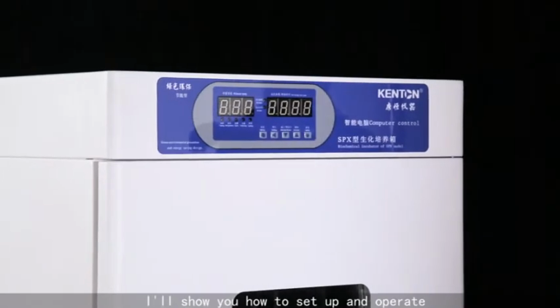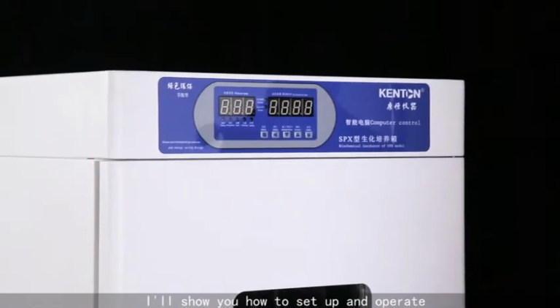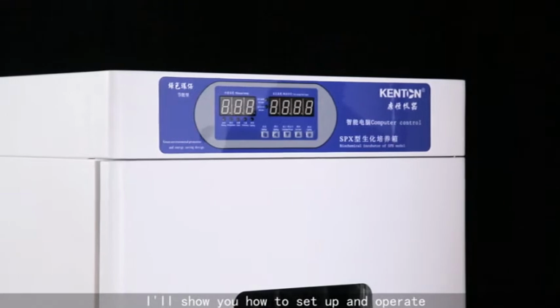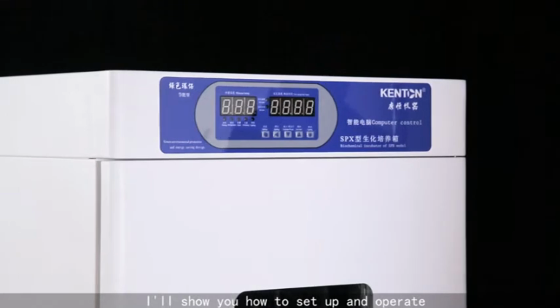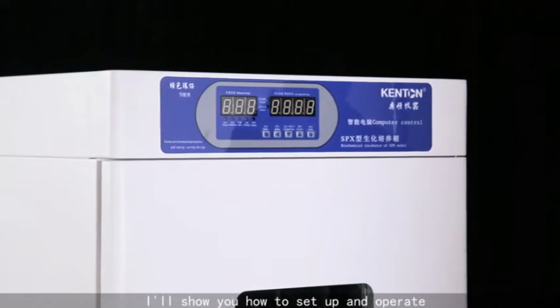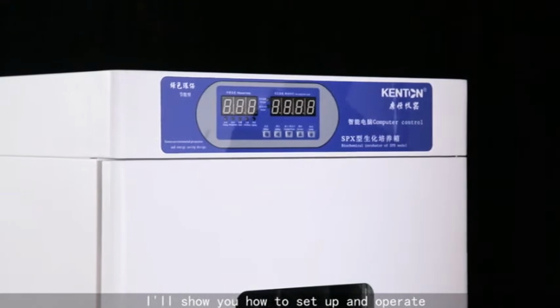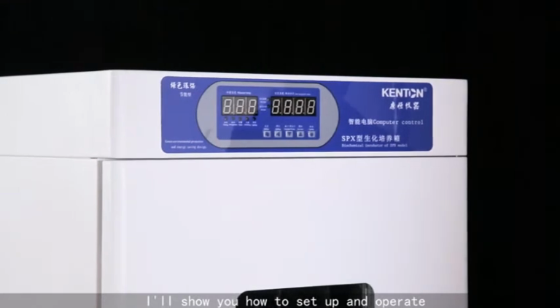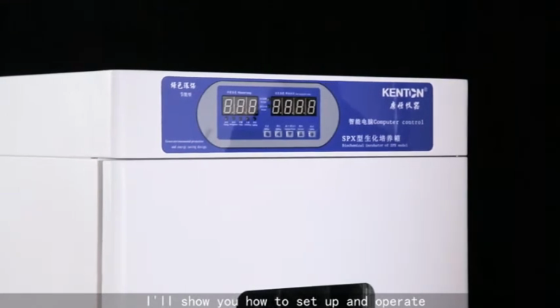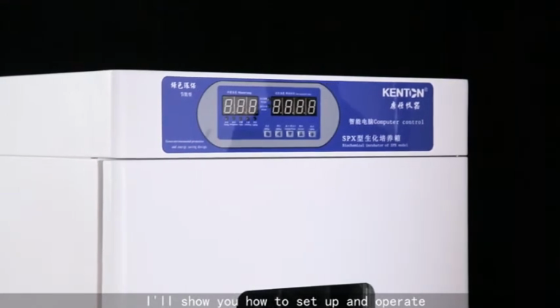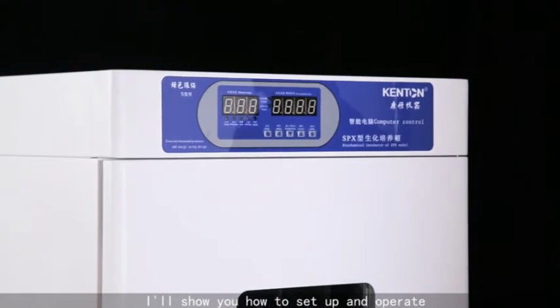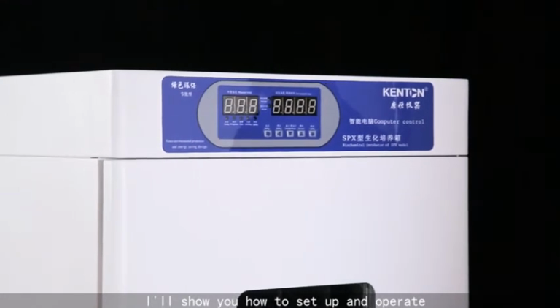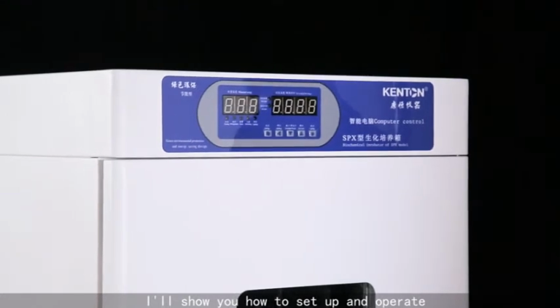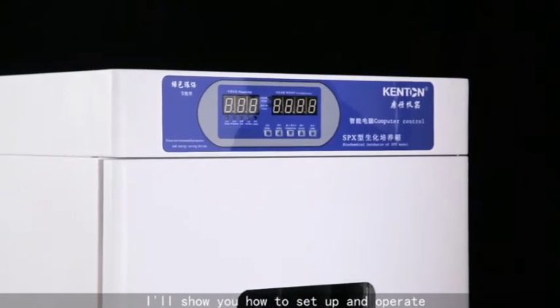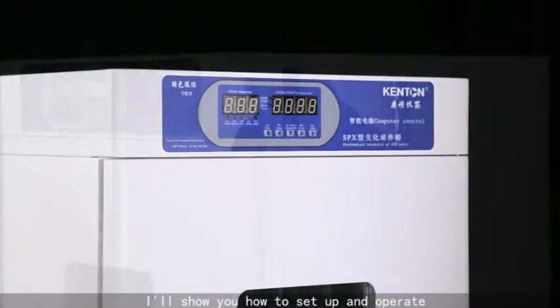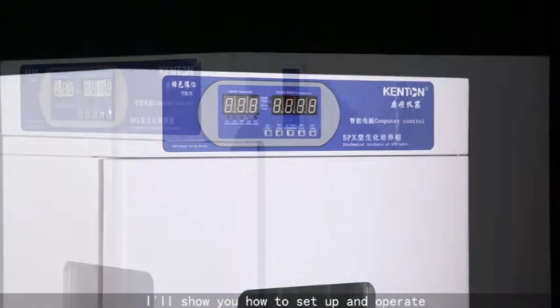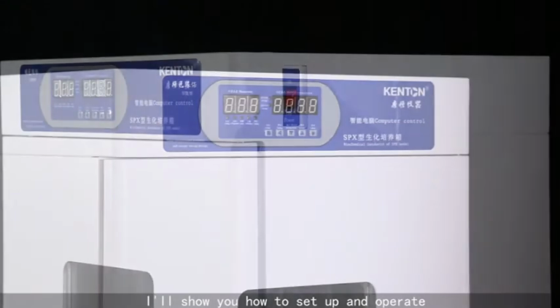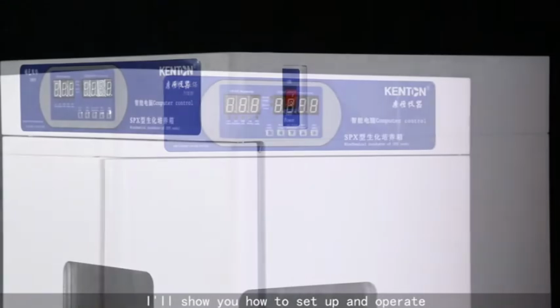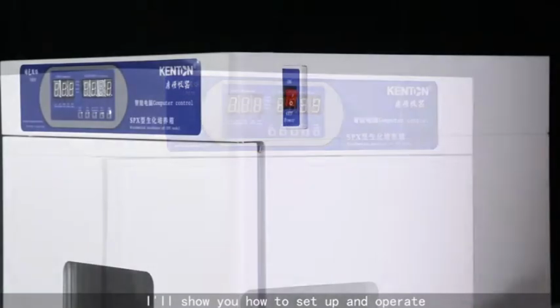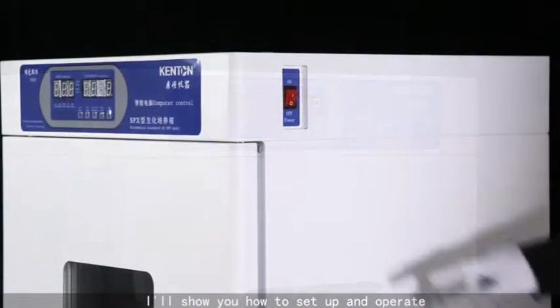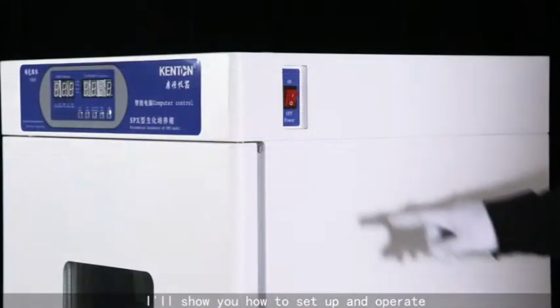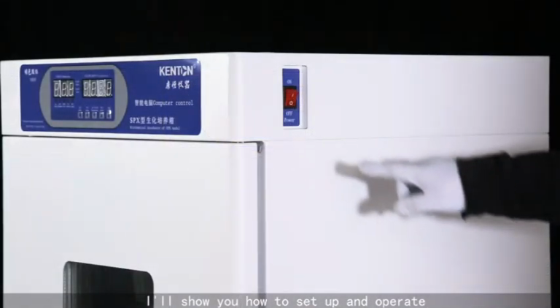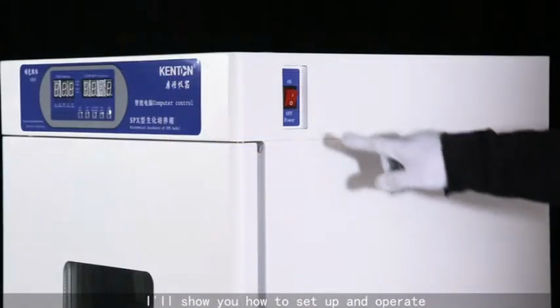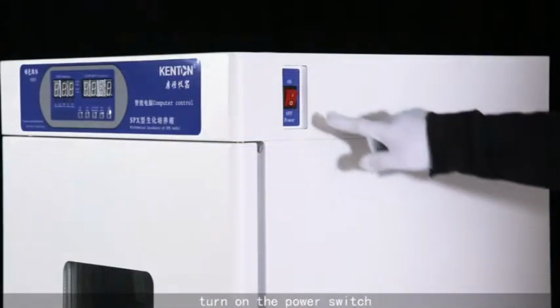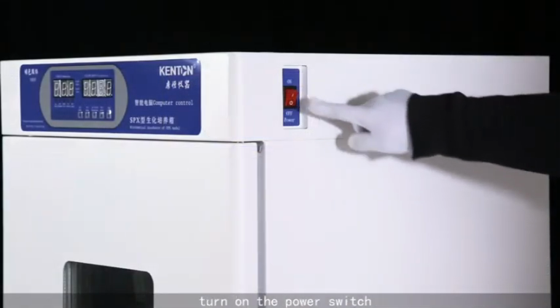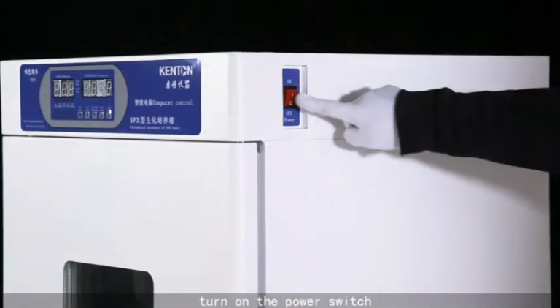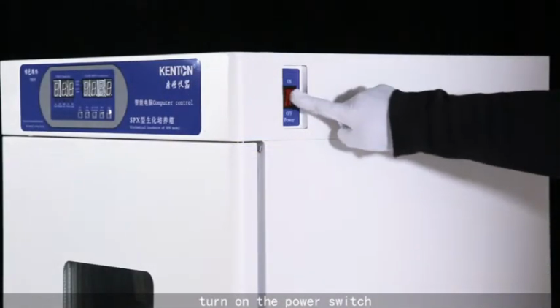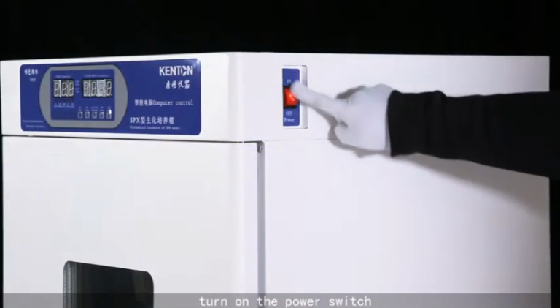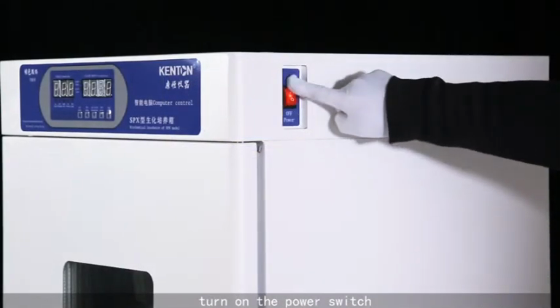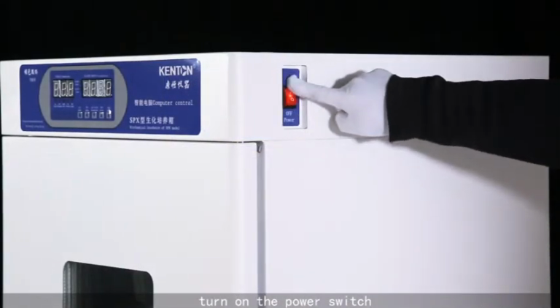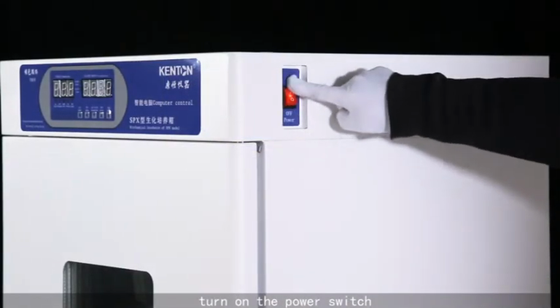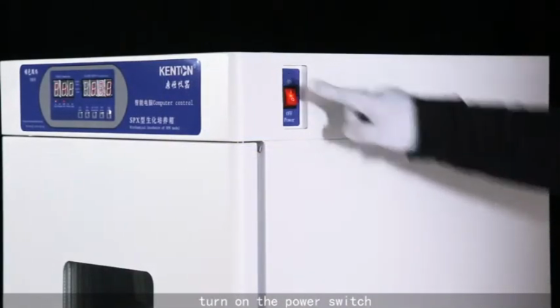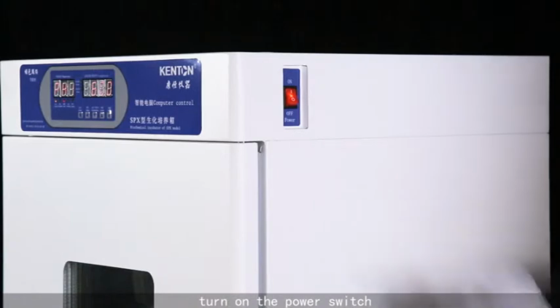I'll show you how to set up and operate. Turn on the power switch.